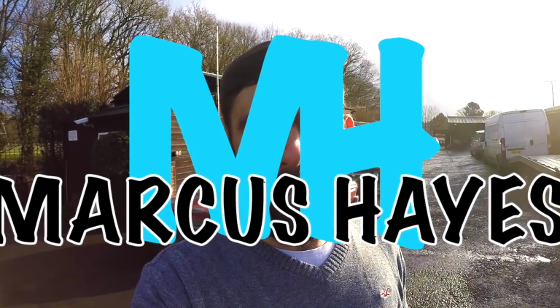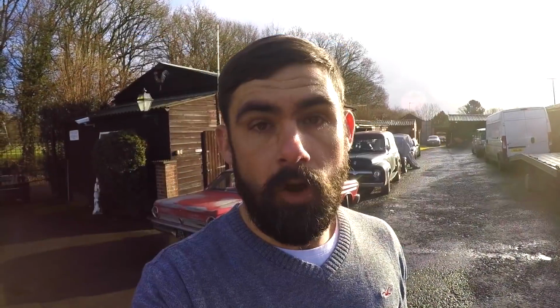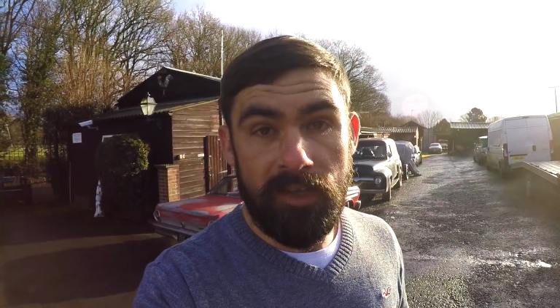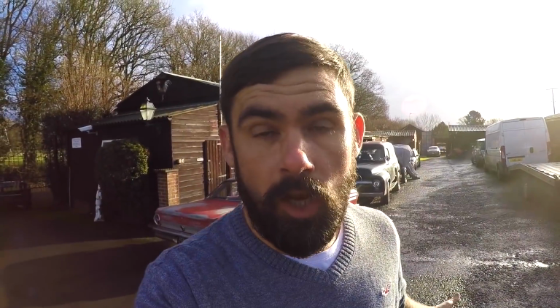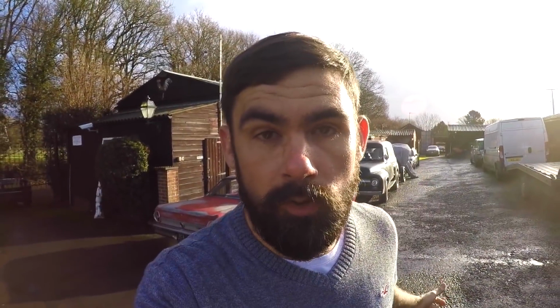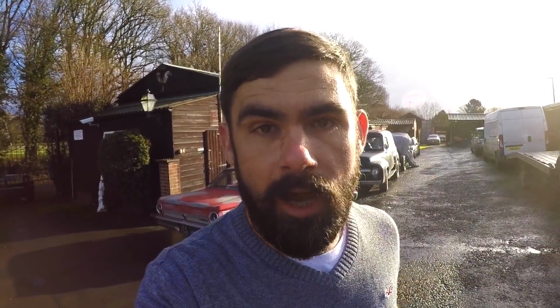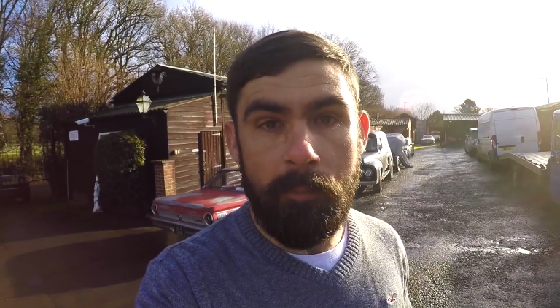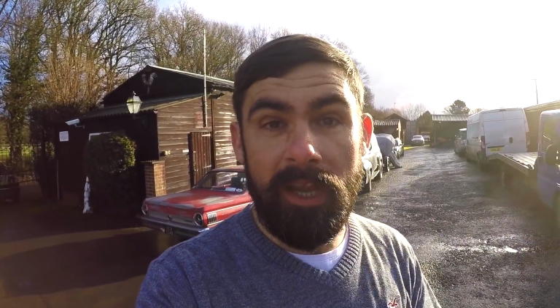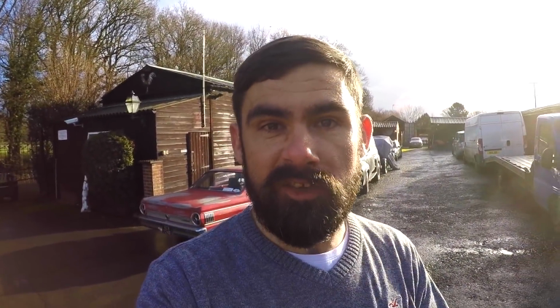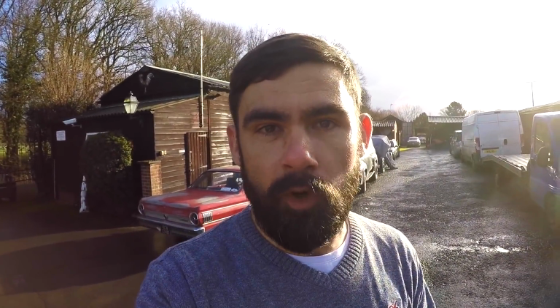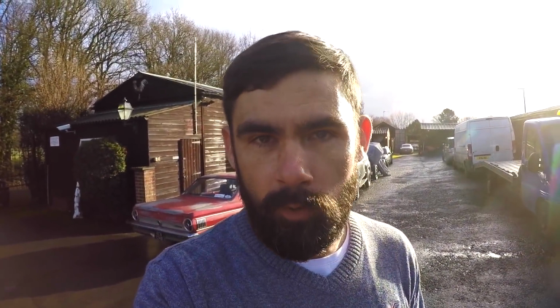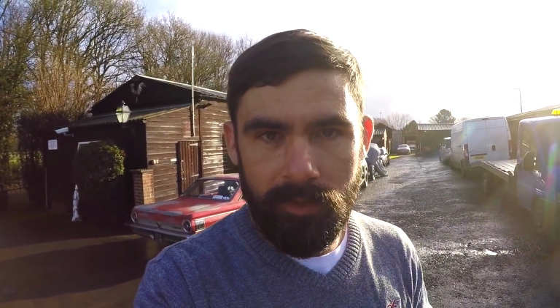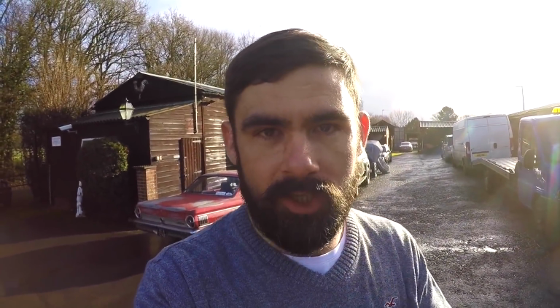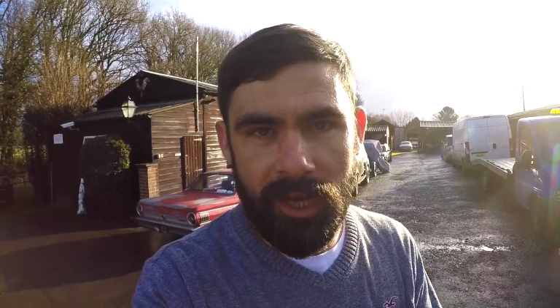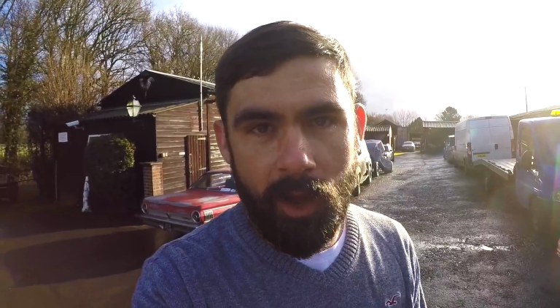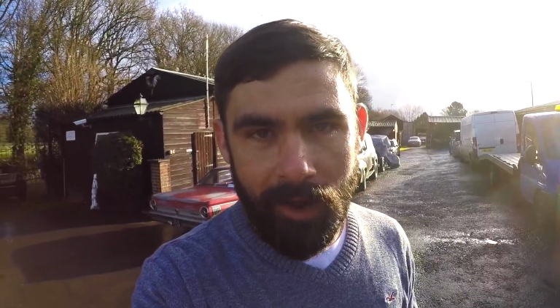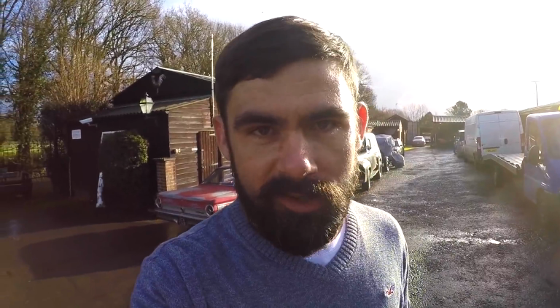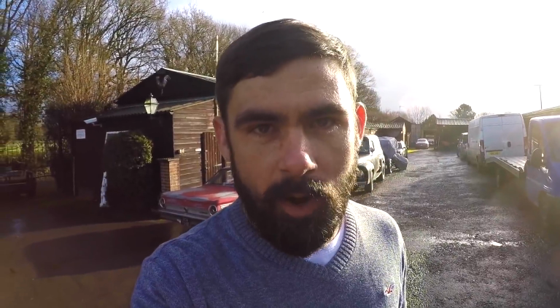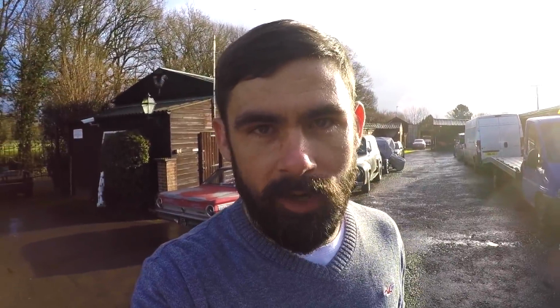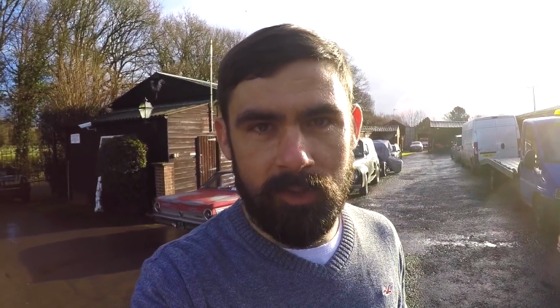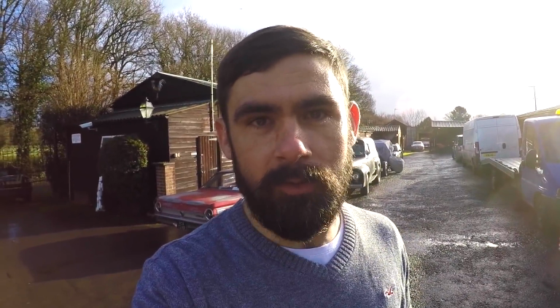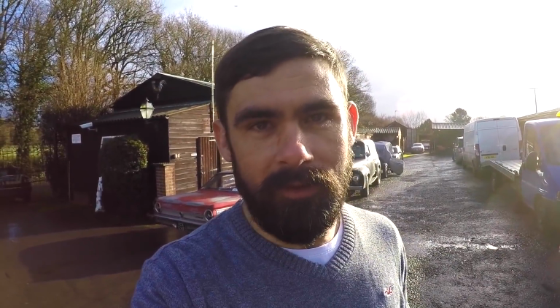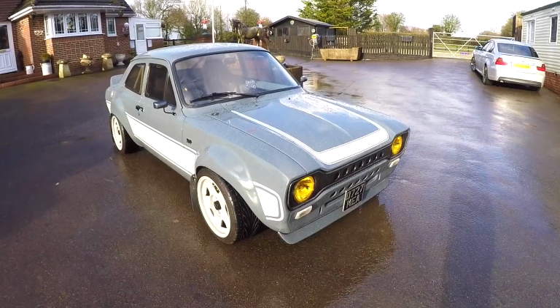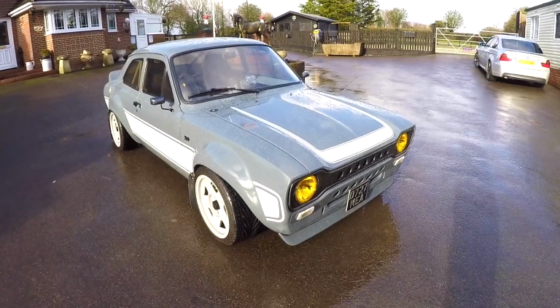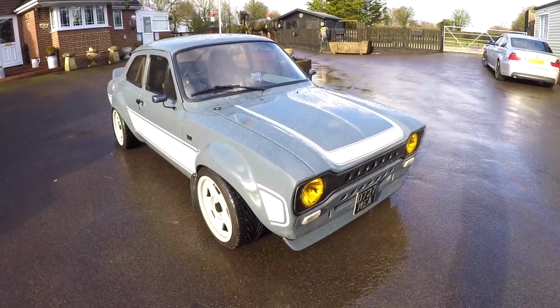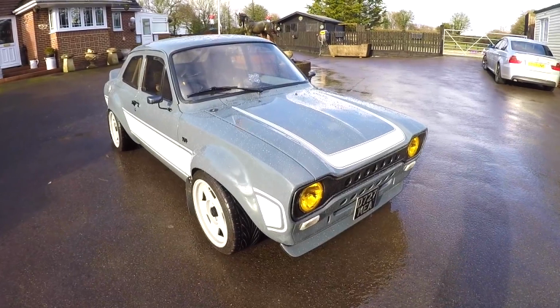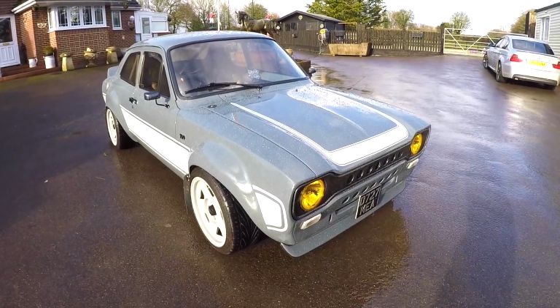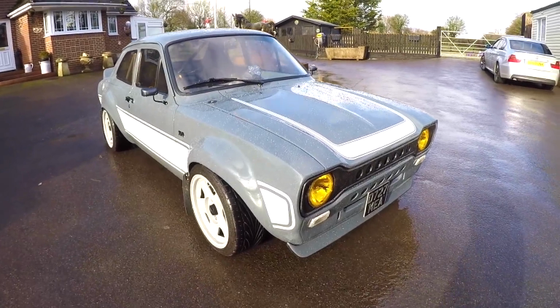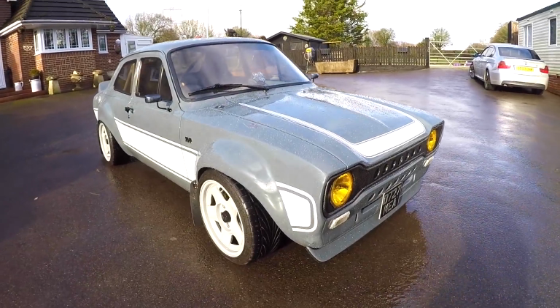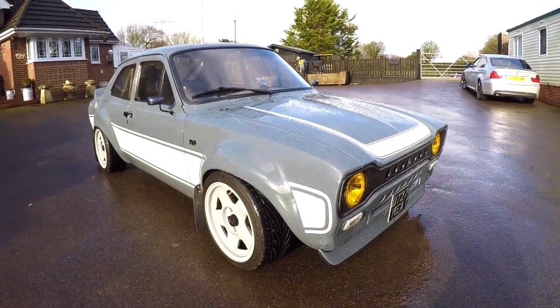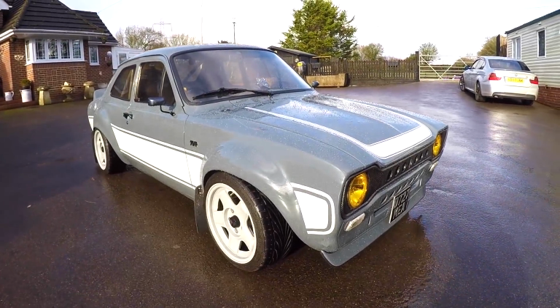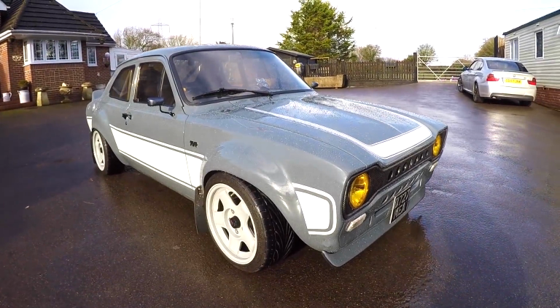Right, now my belly's full, let's check out Gary's Mark 1 Escort.